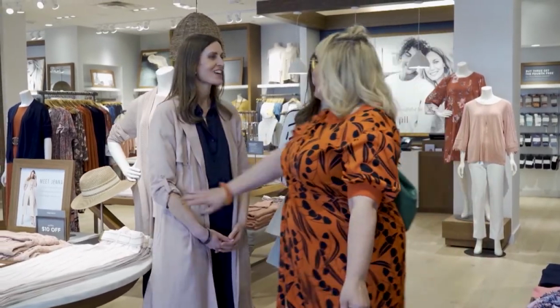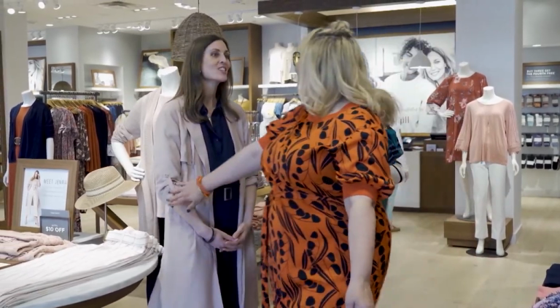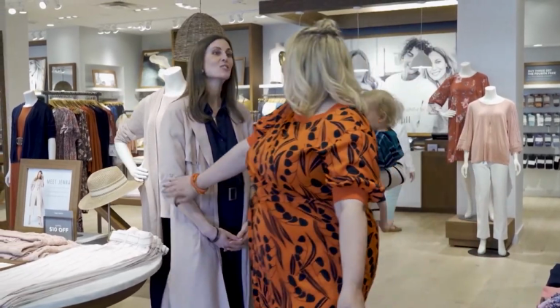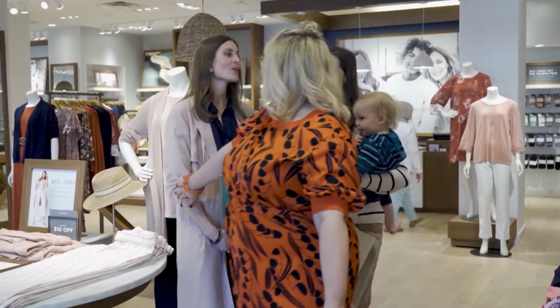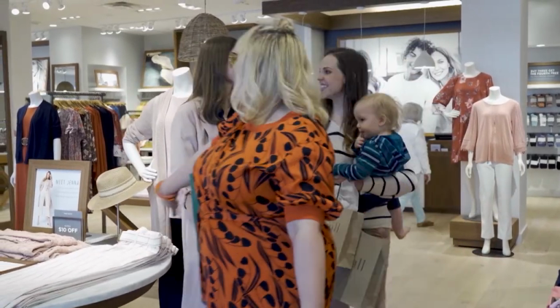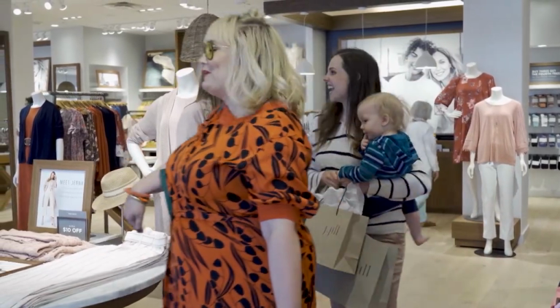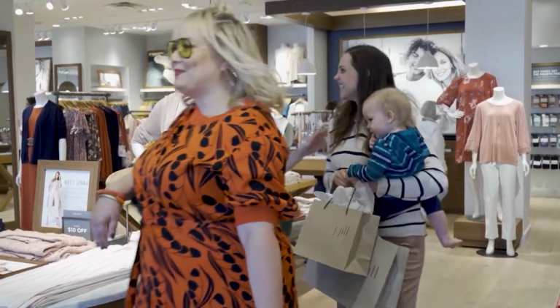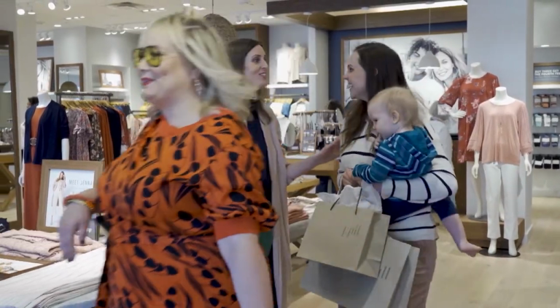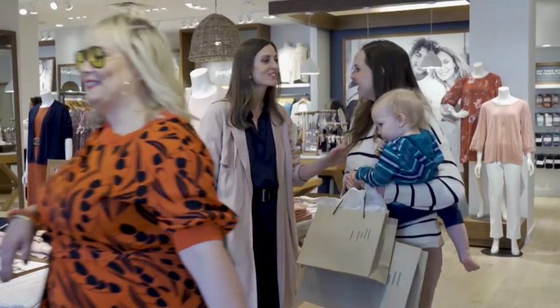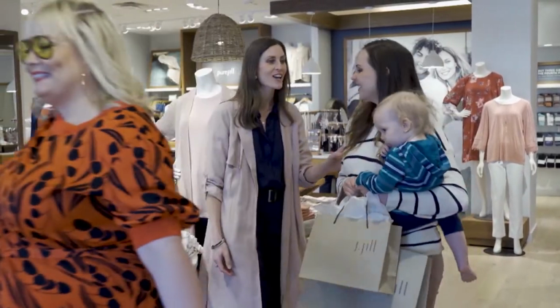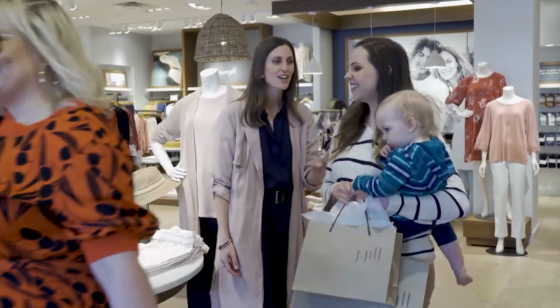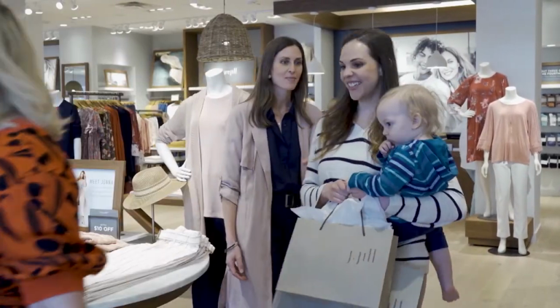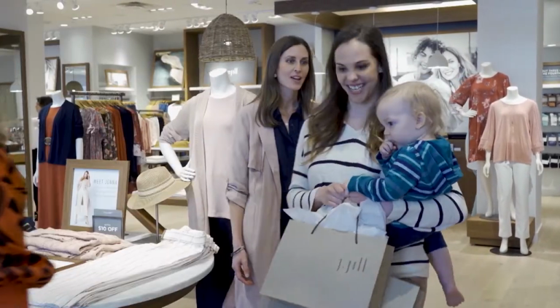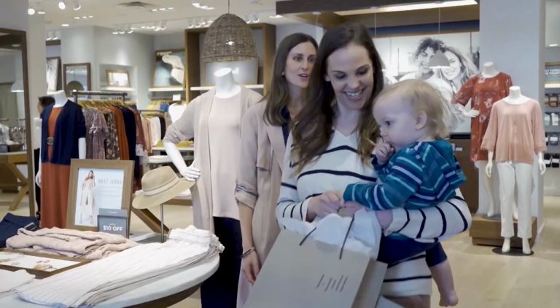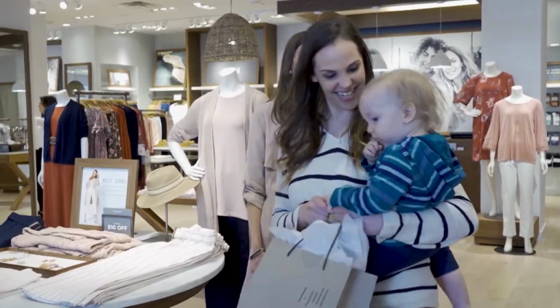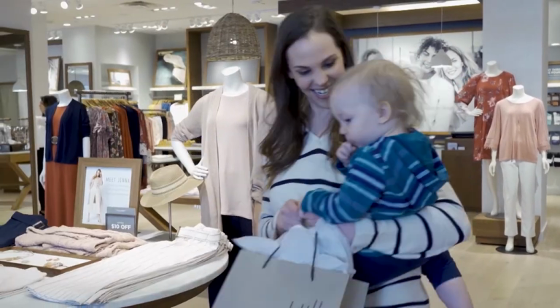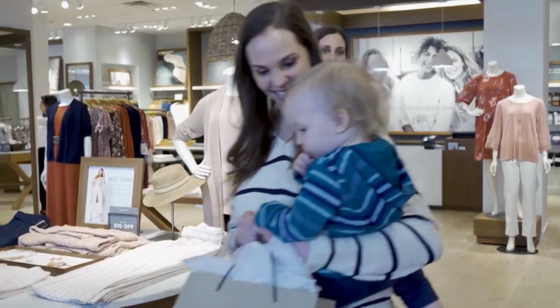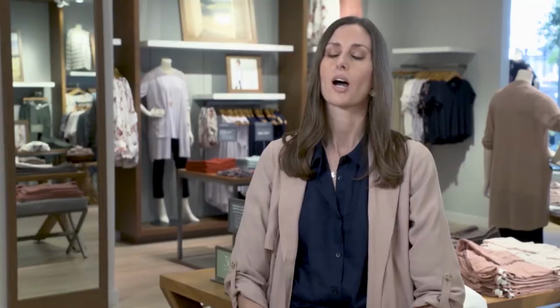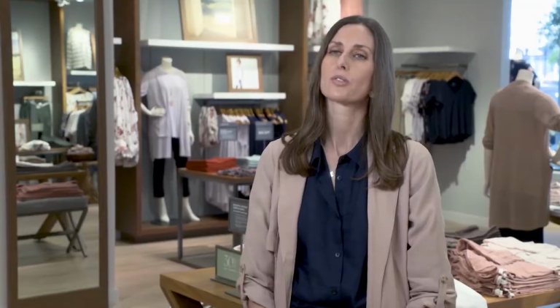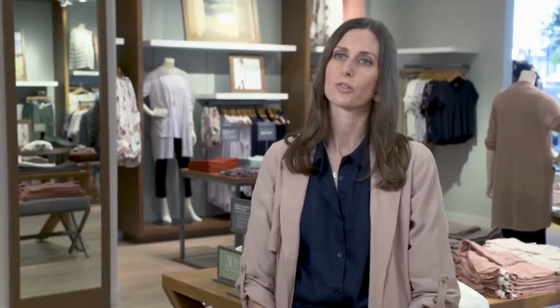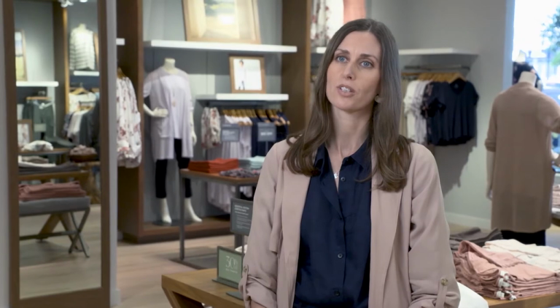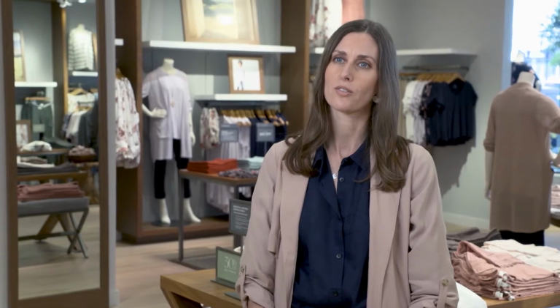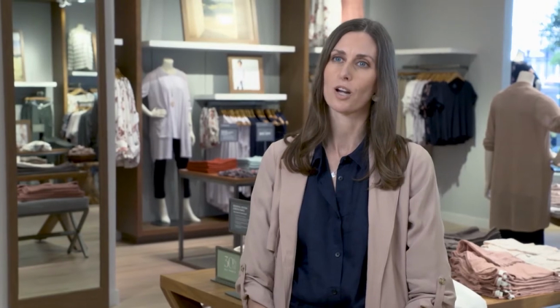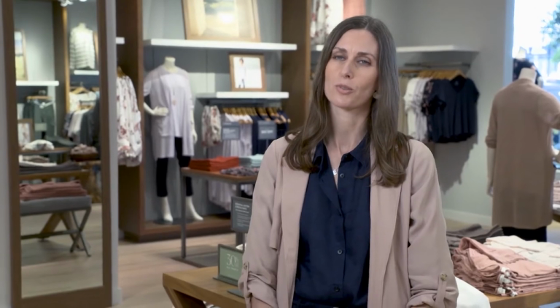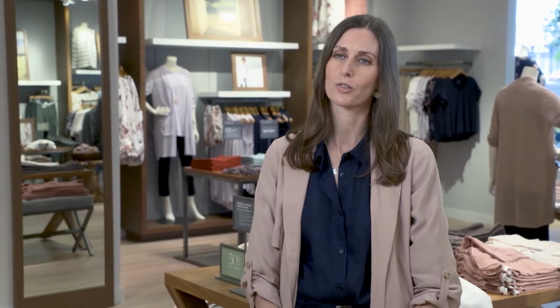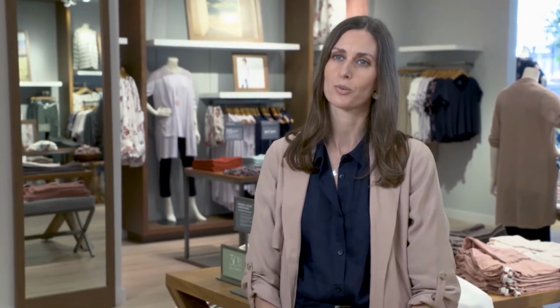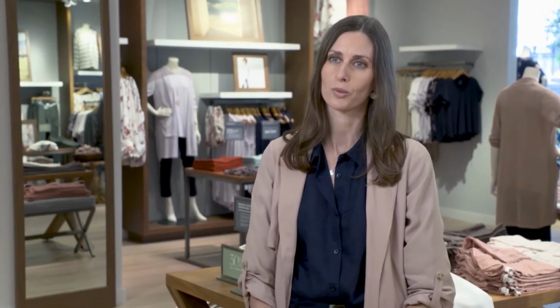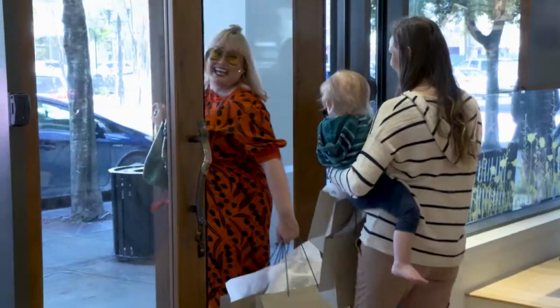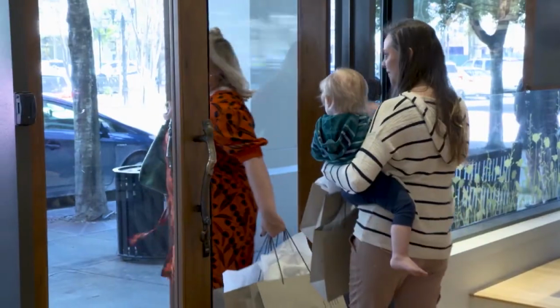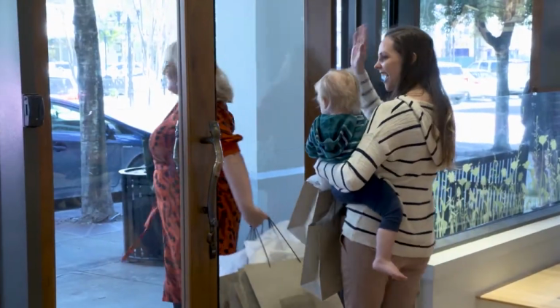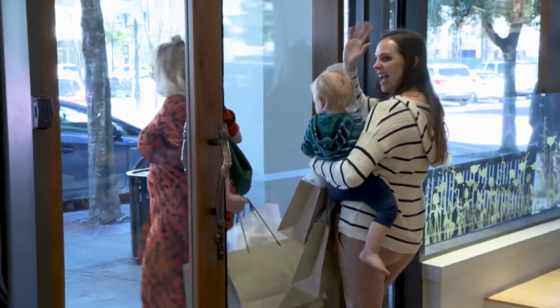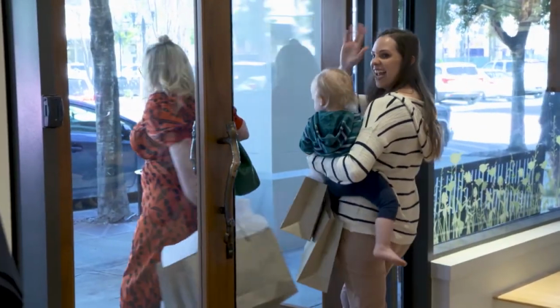Thank you, enjoy the rest of your day. I was thrilled to have the opportunity to work with Natasha today.